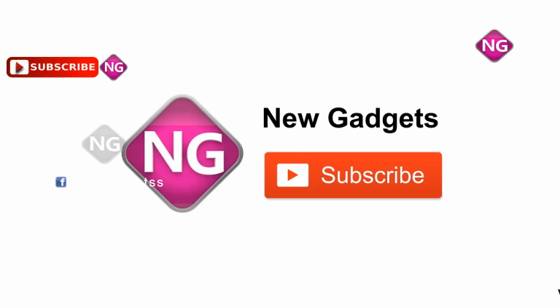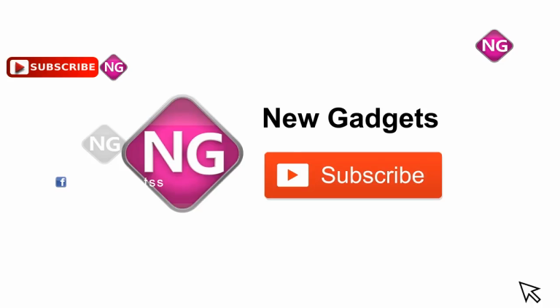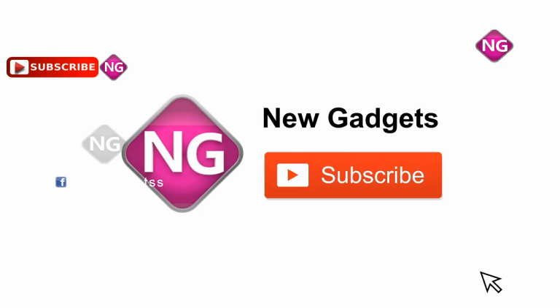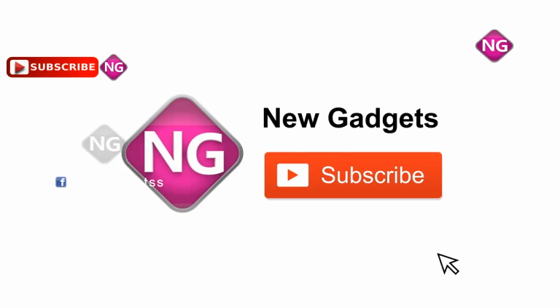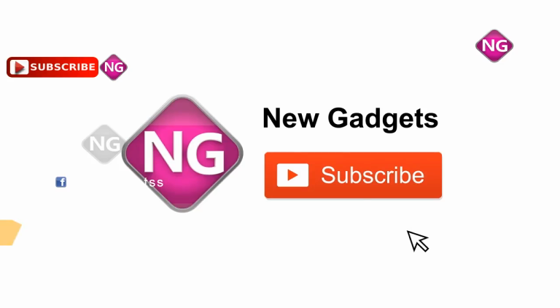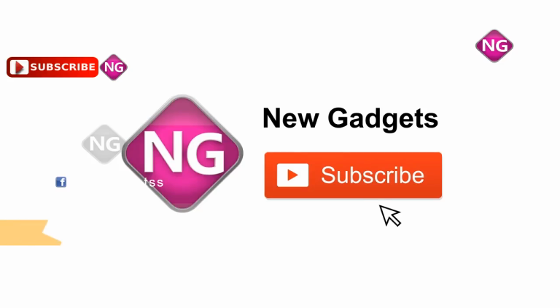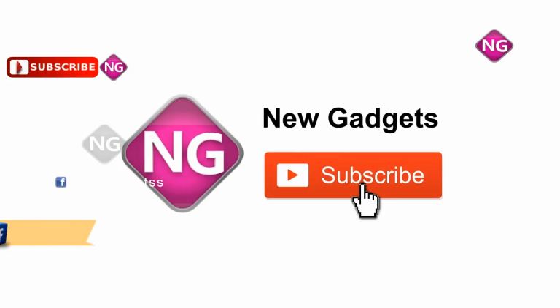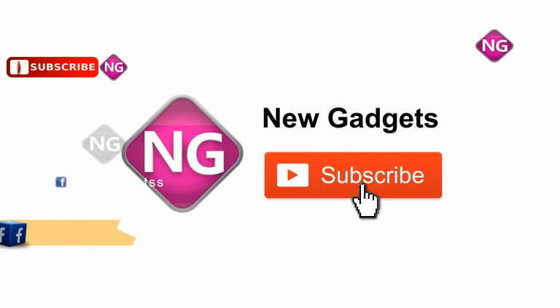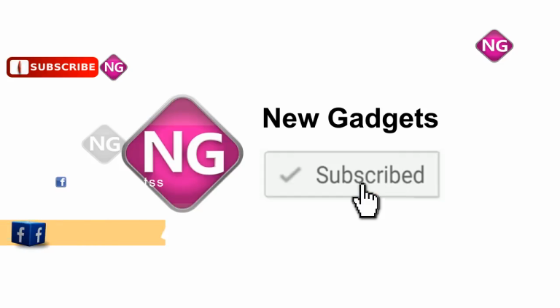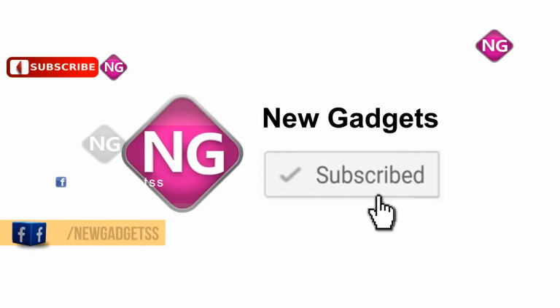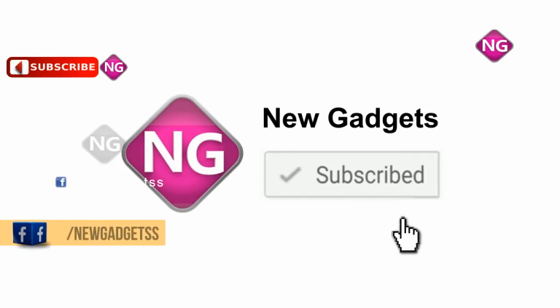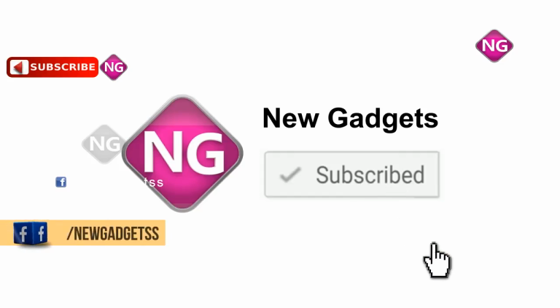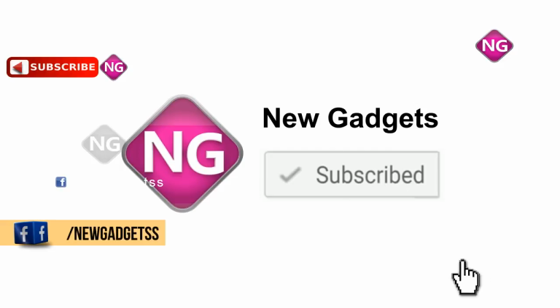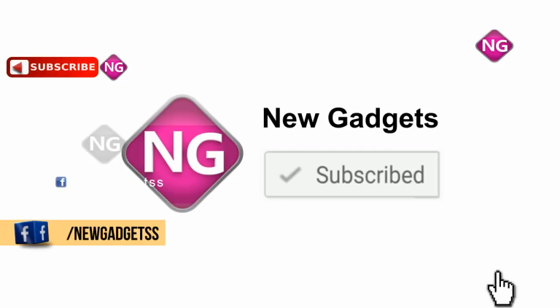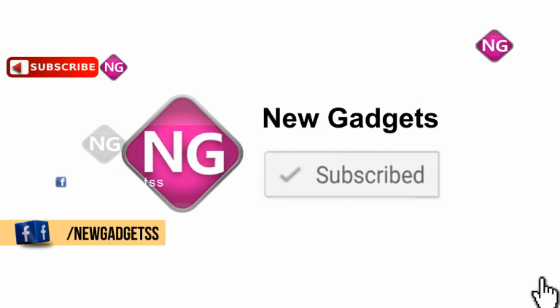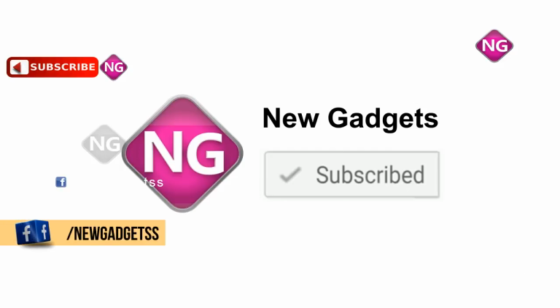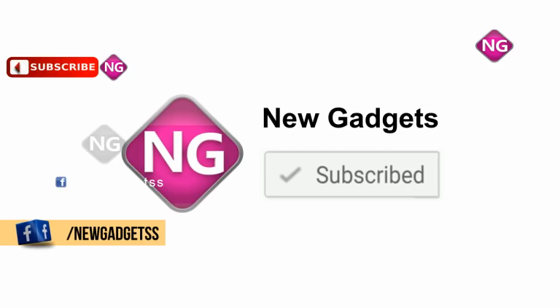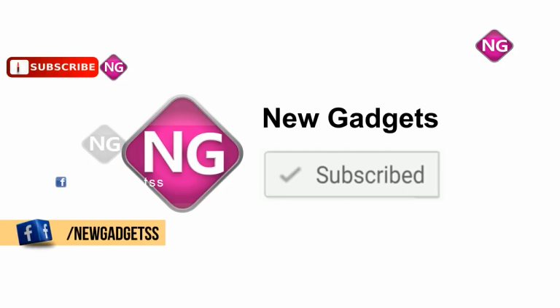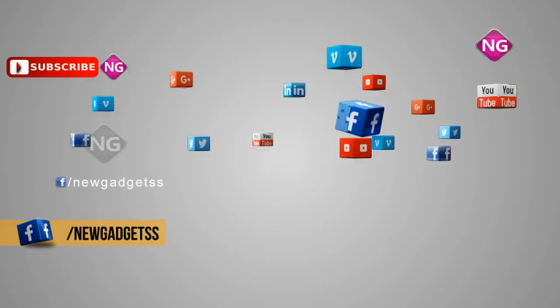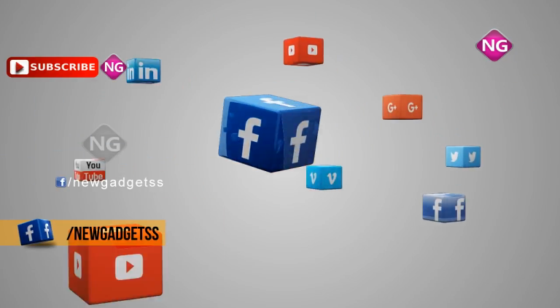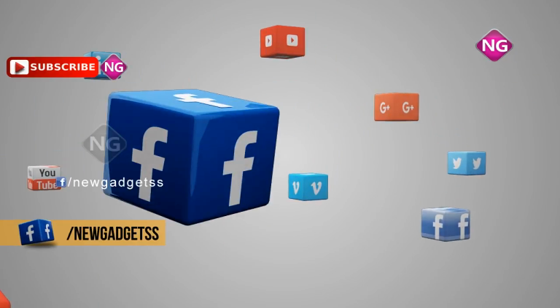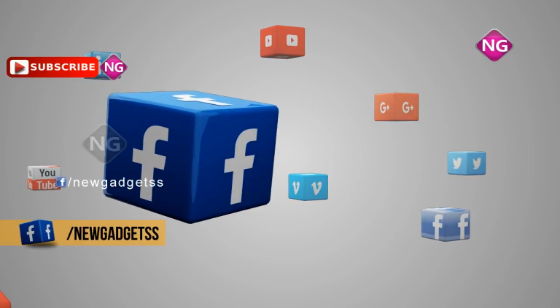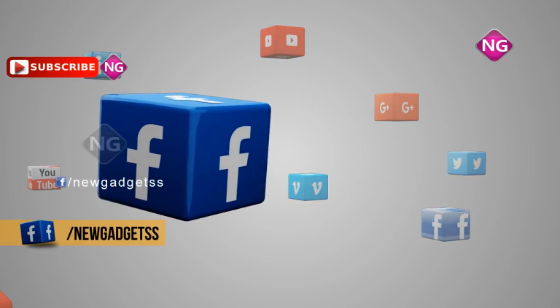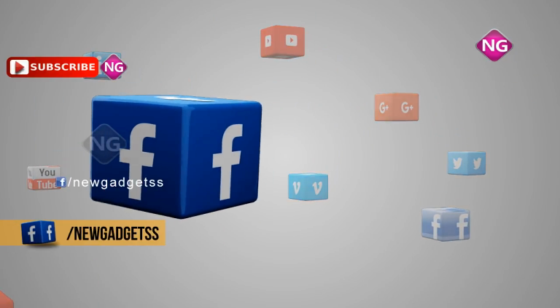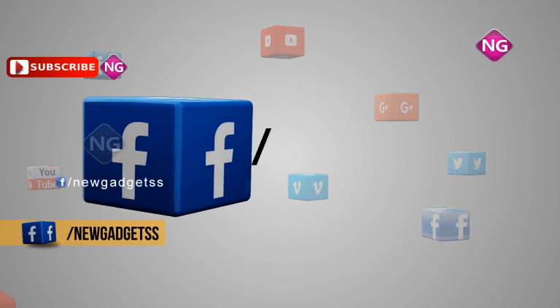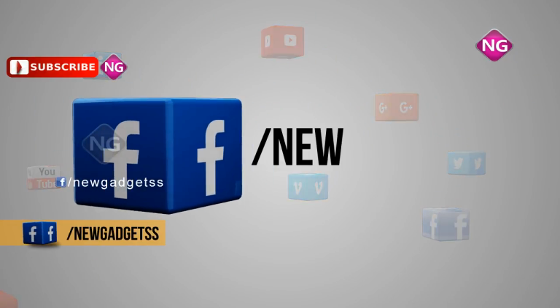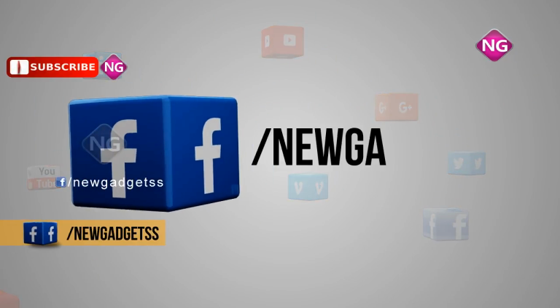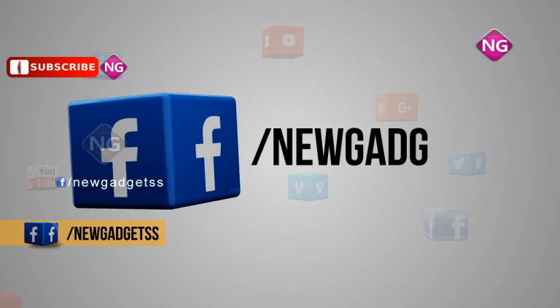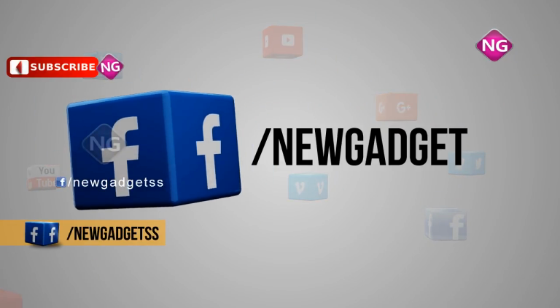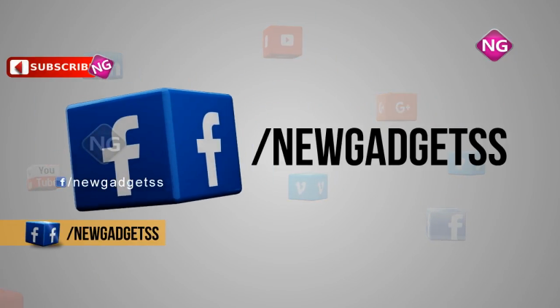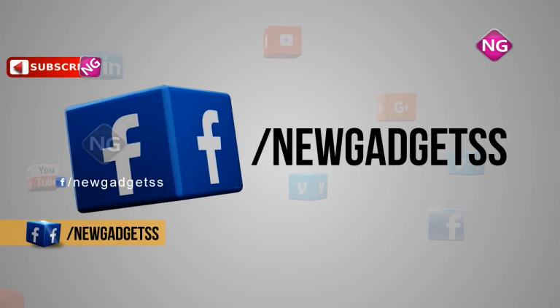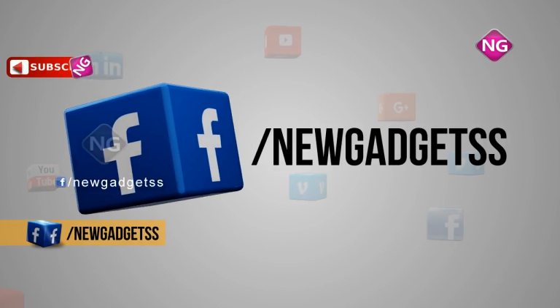If you like this video, please subscribe to our channel. Please follow us on Facebook.